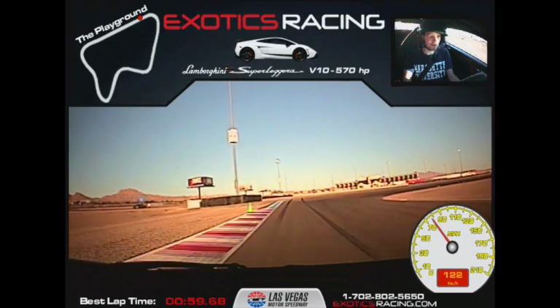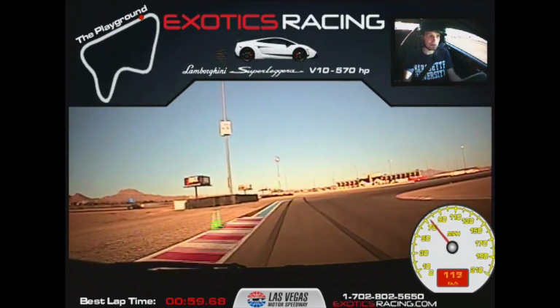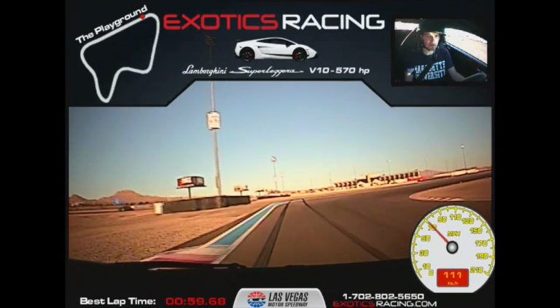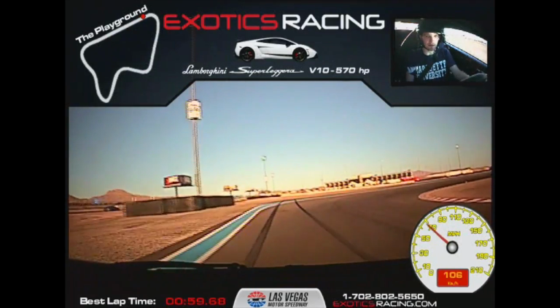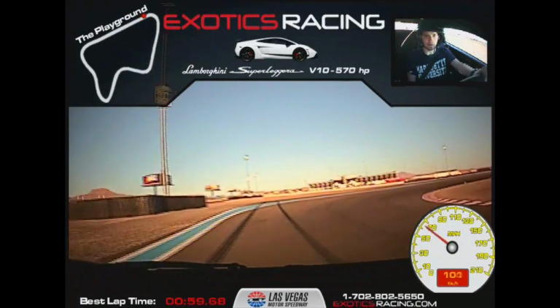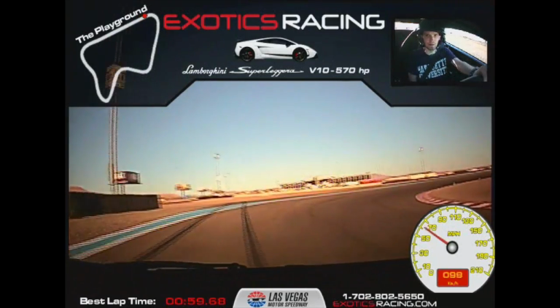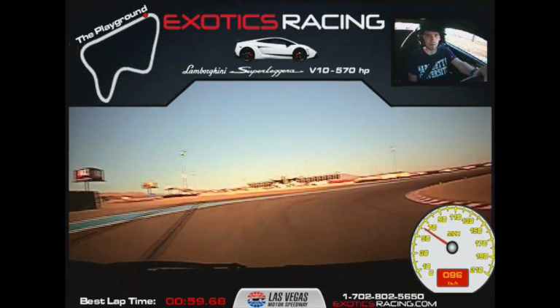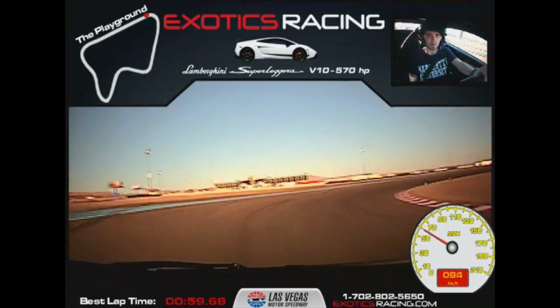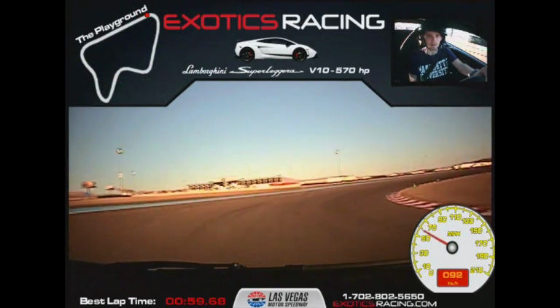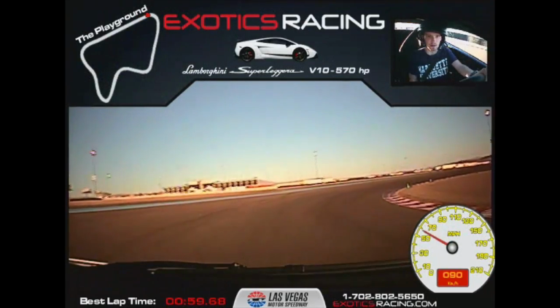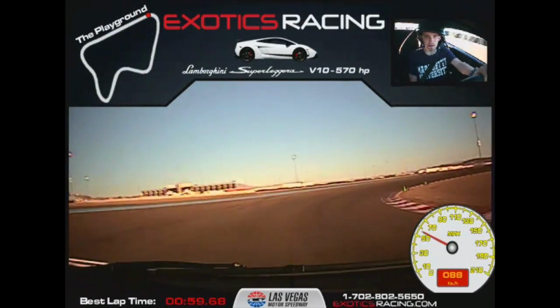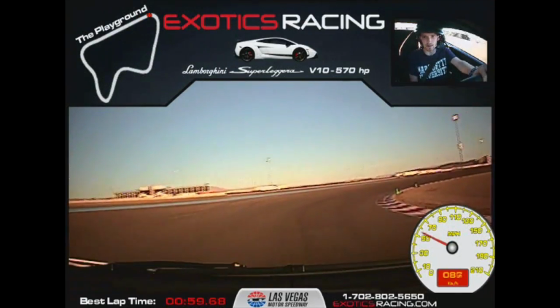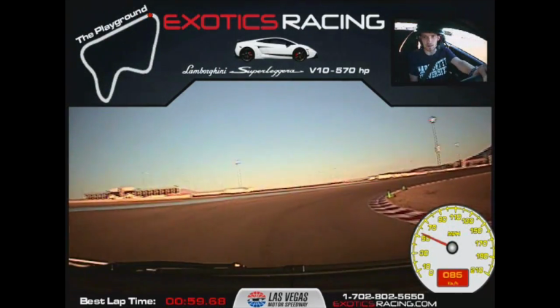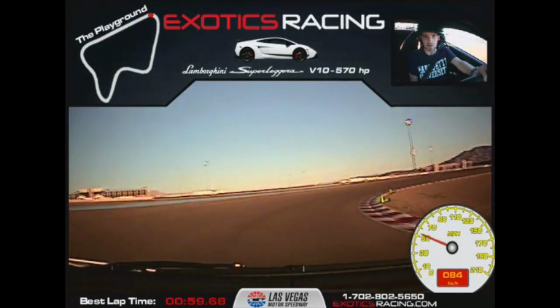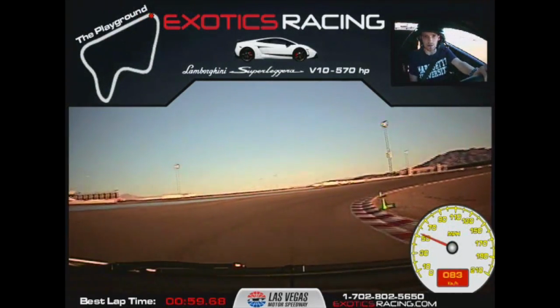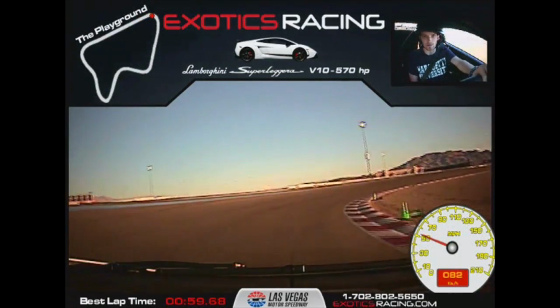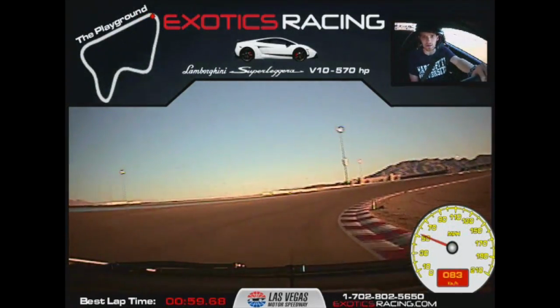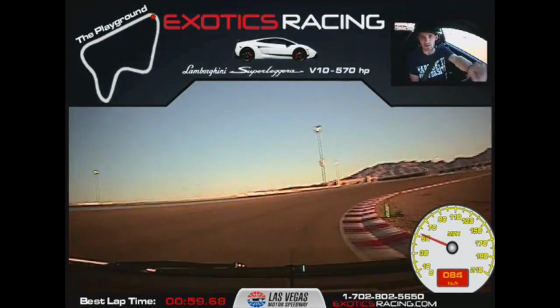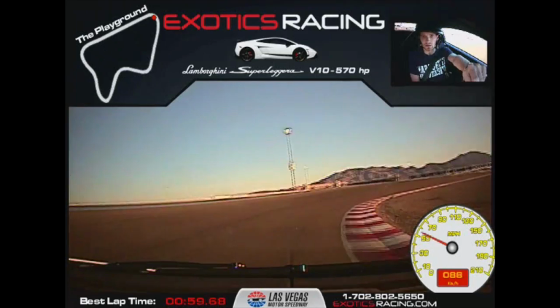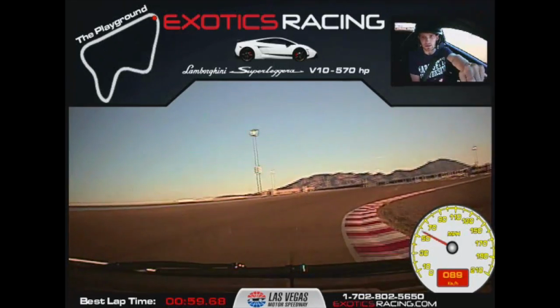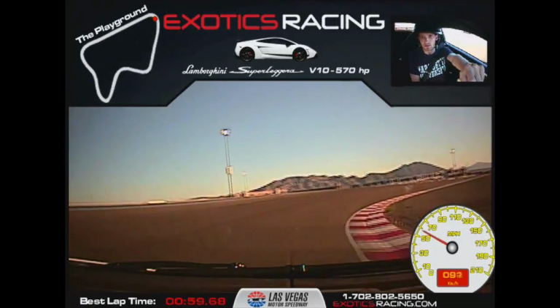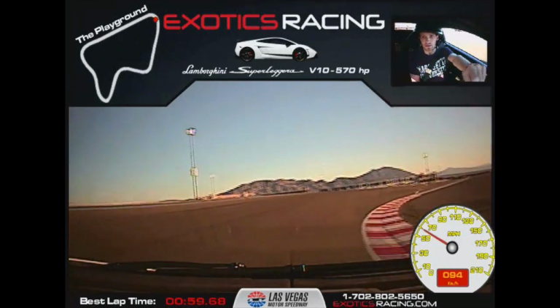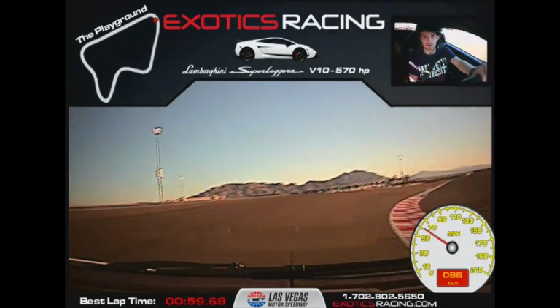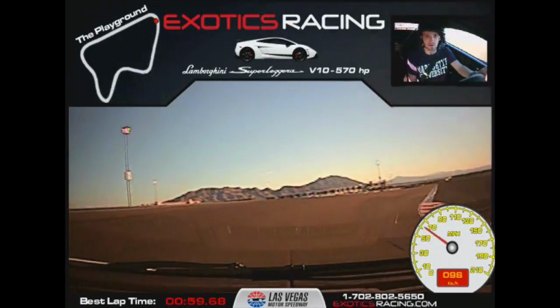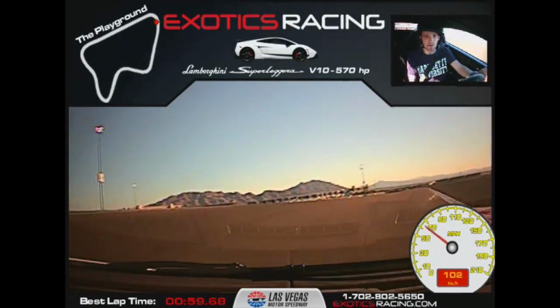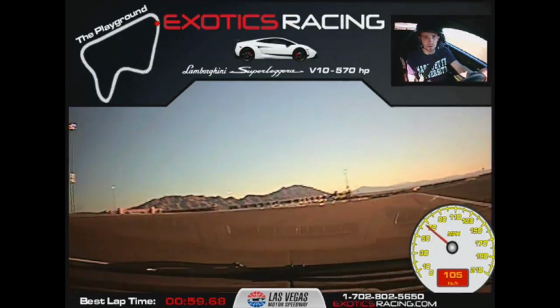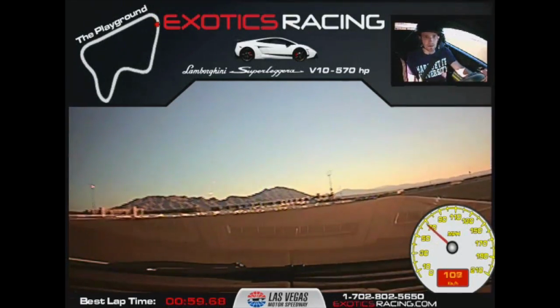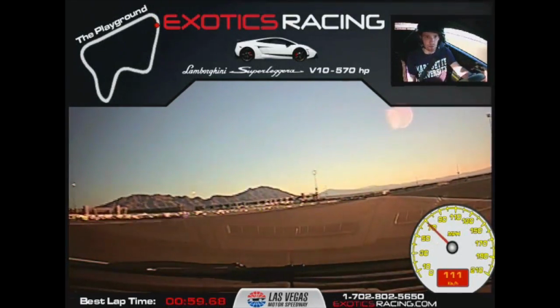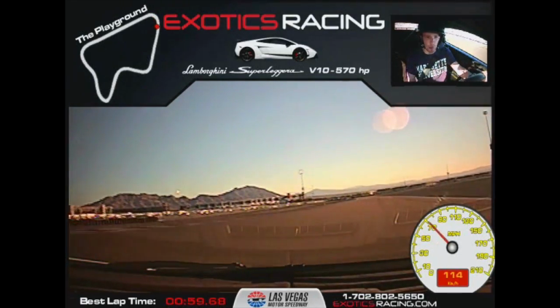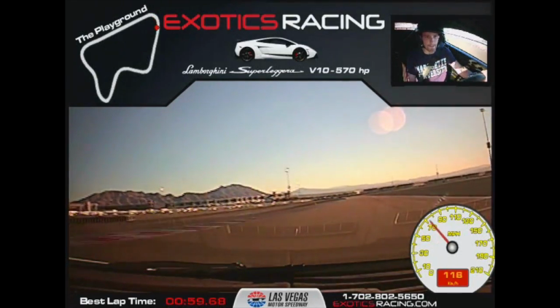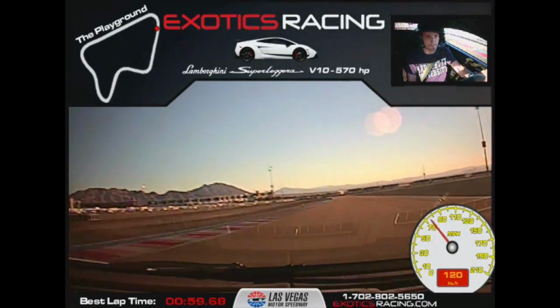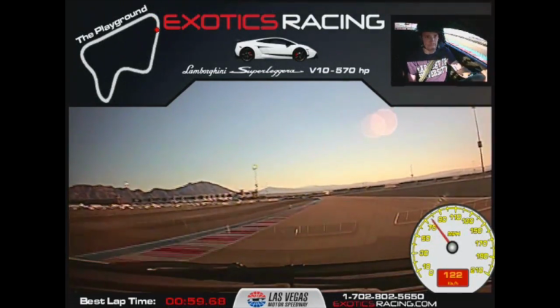Stand here. Now drop in — get tight with that steering wheel. Wait for it. Throttle — lots of throttle, go! Sweep this. Excellent.